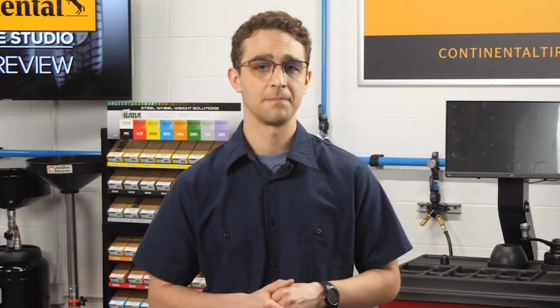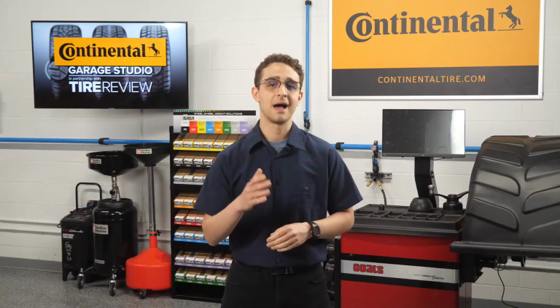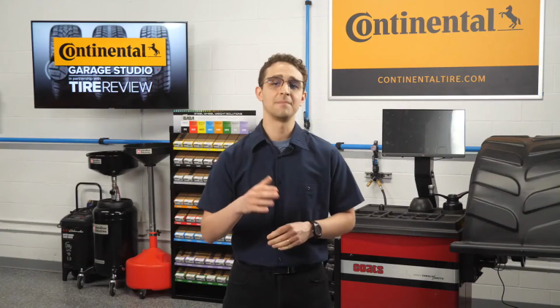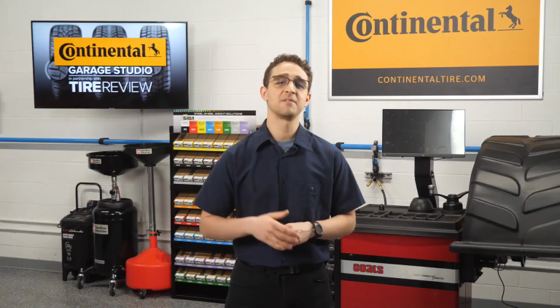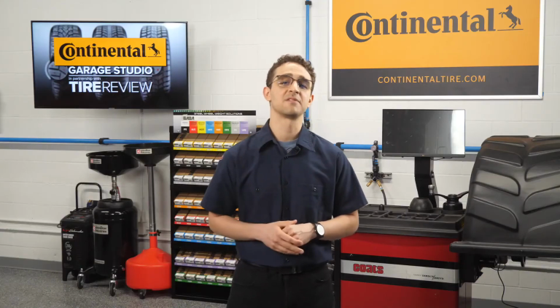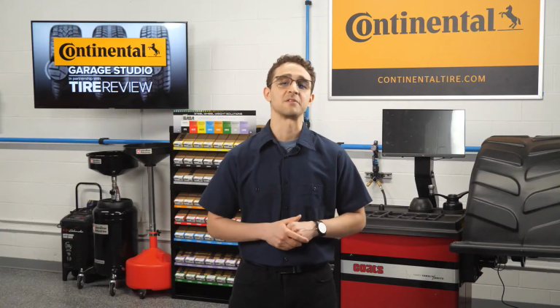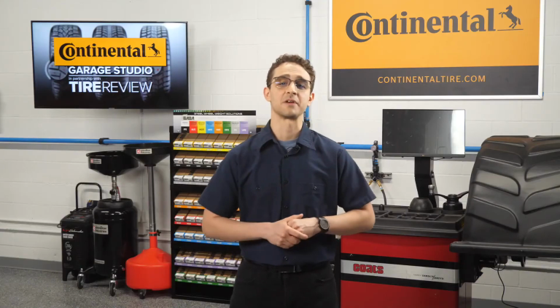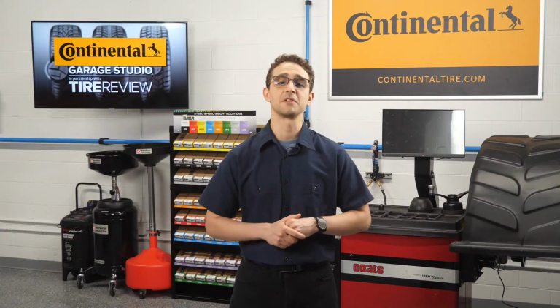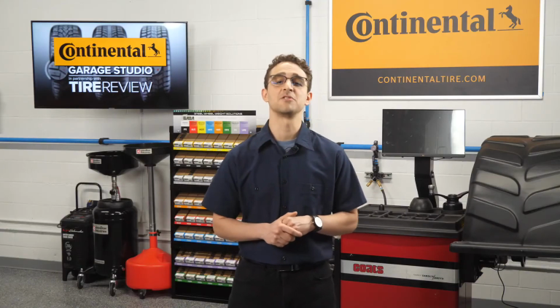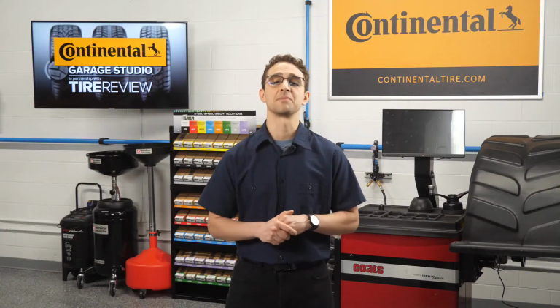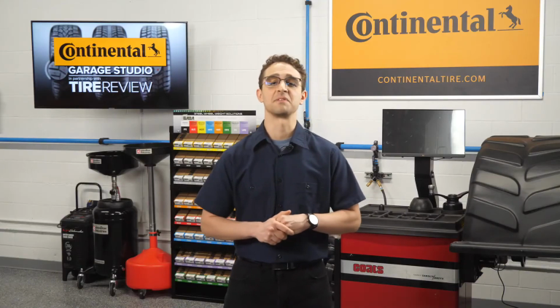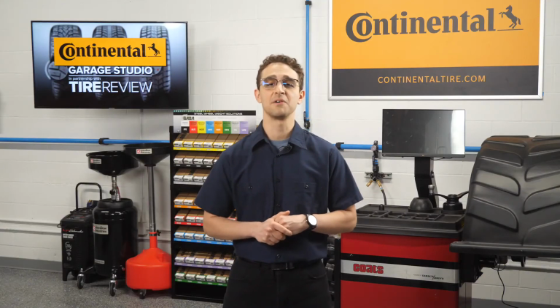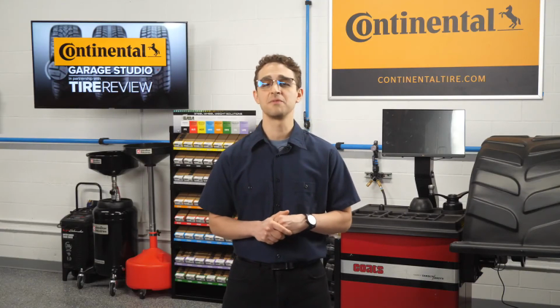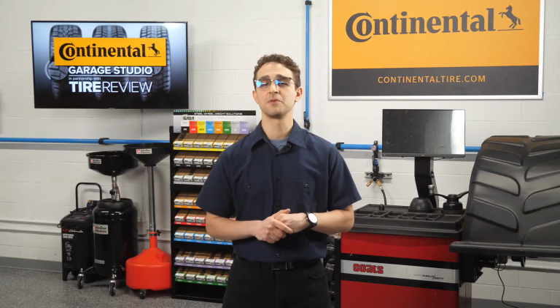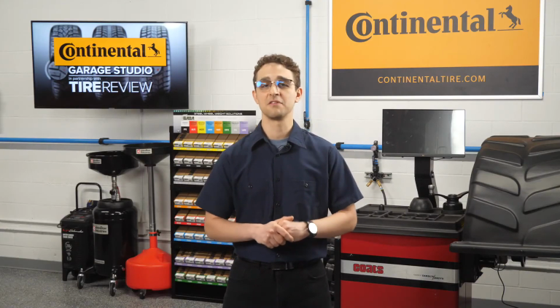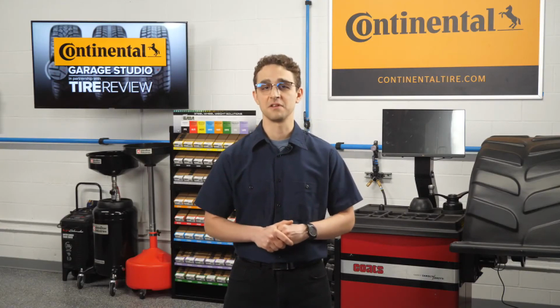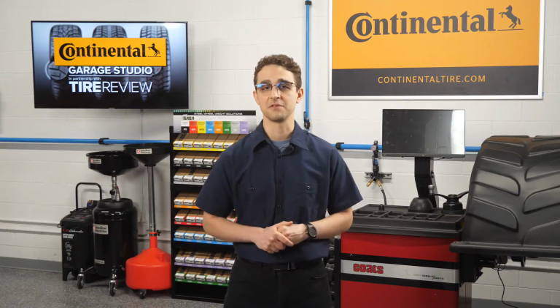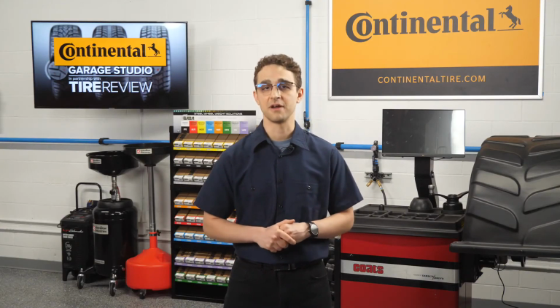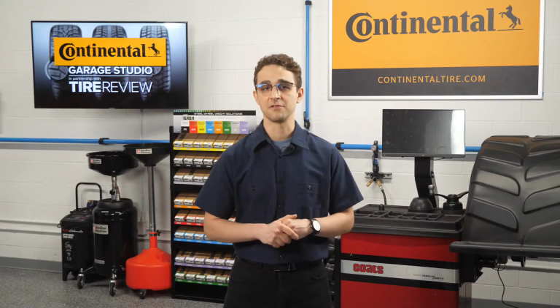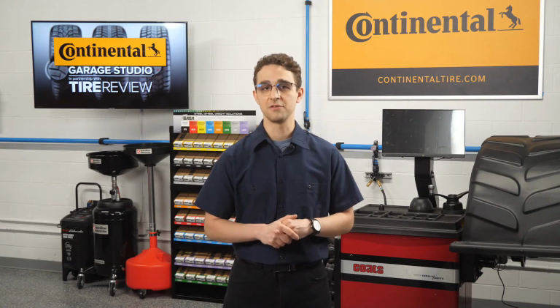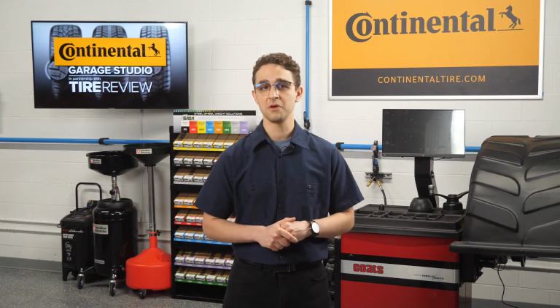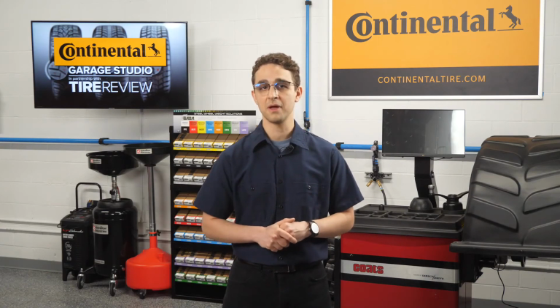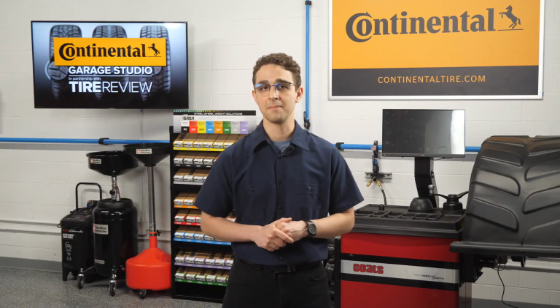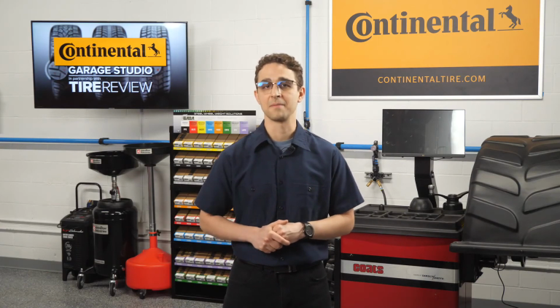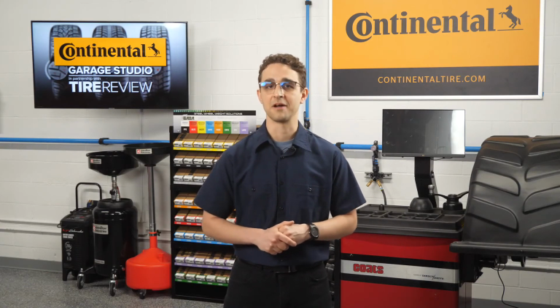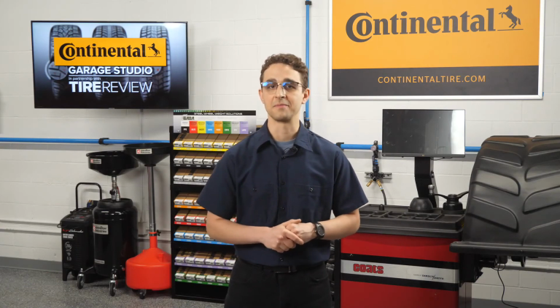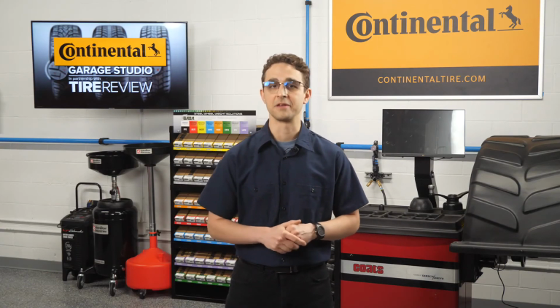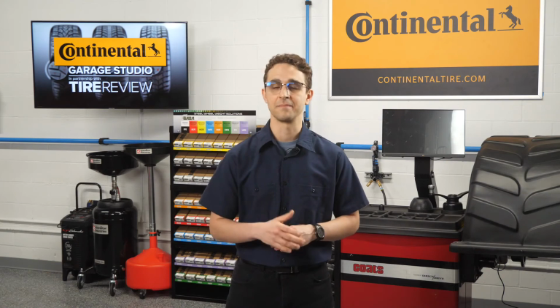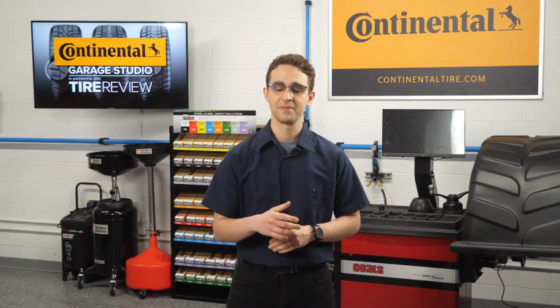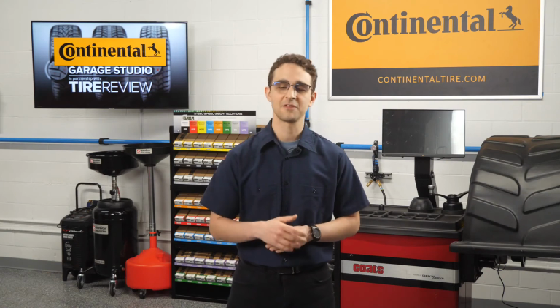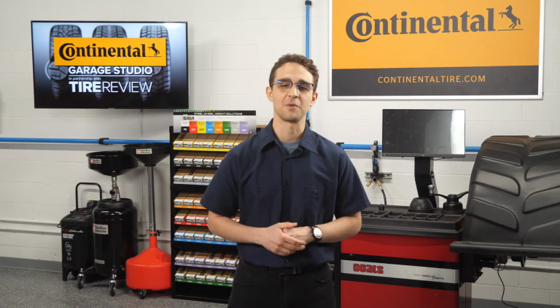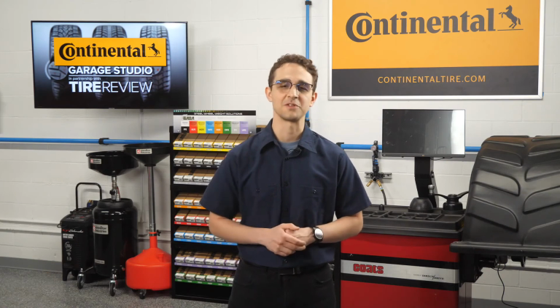I'm David Sickles, coming to you from the Tire Review Continental Tire Studio at Babcox Media. Thanks for watching.